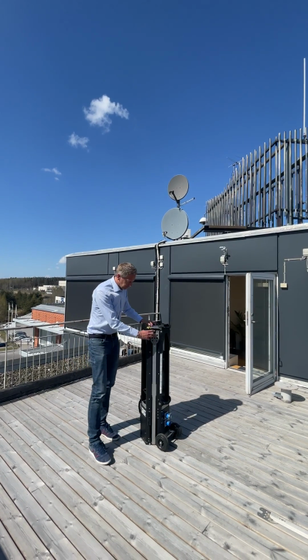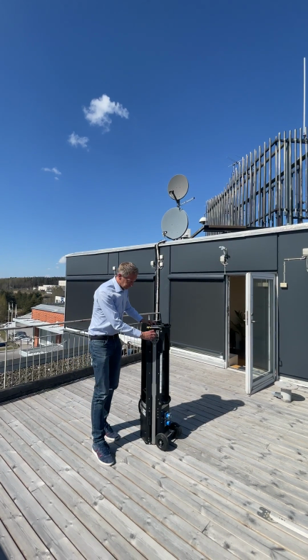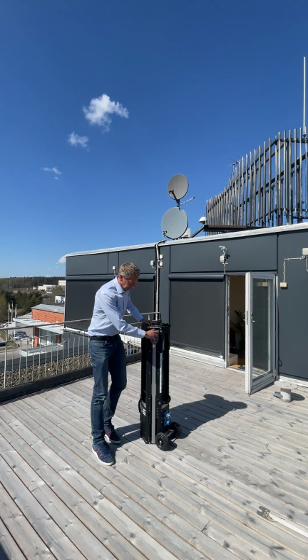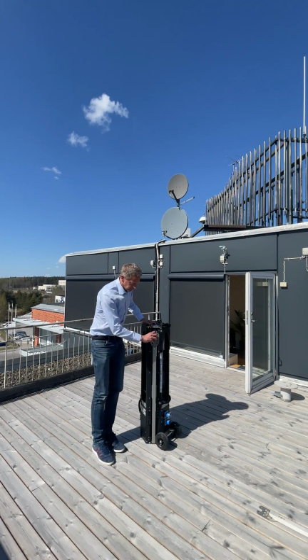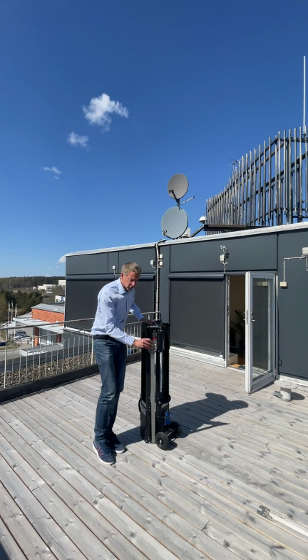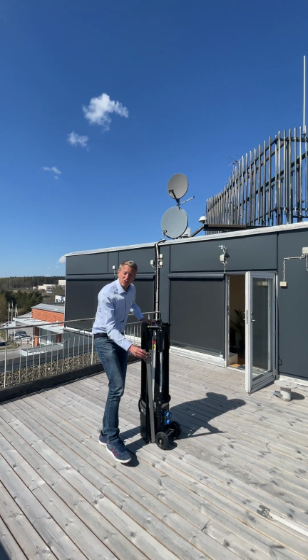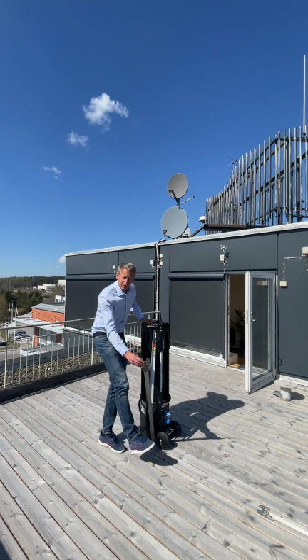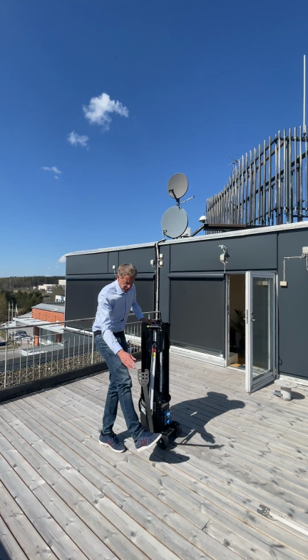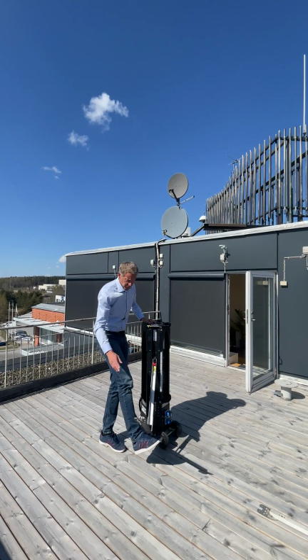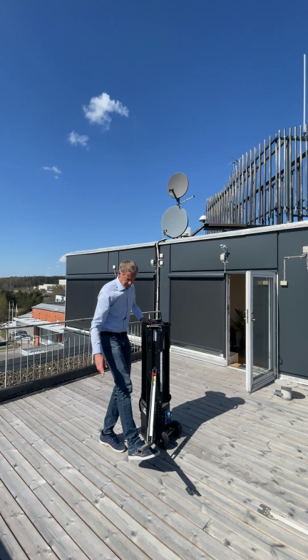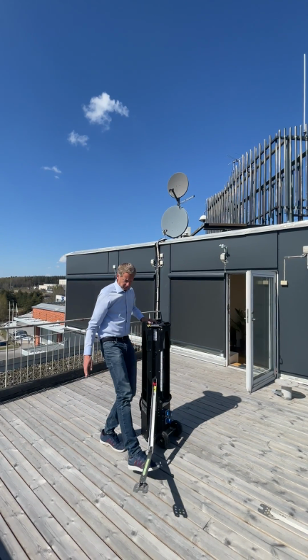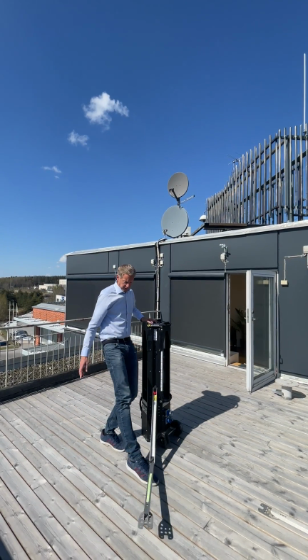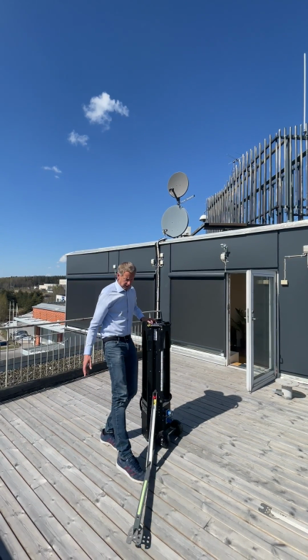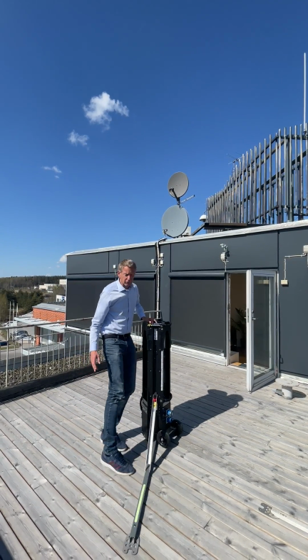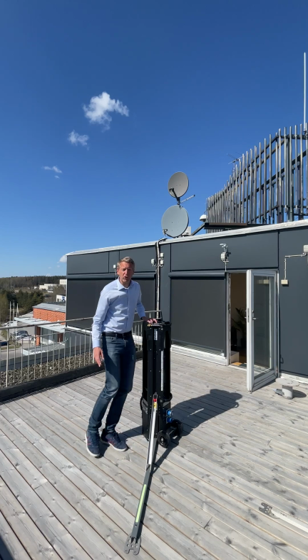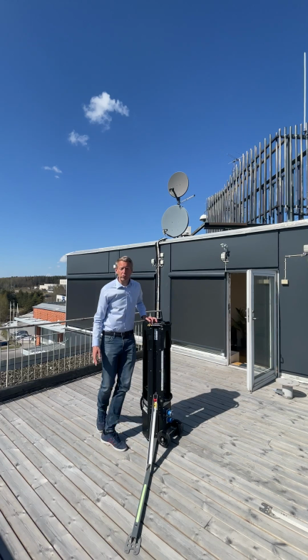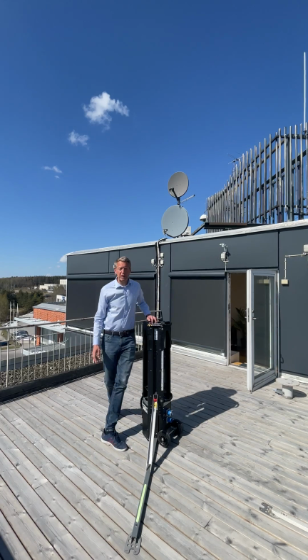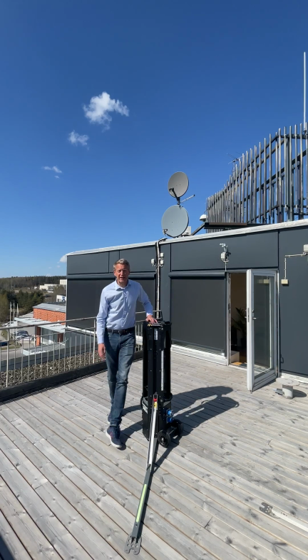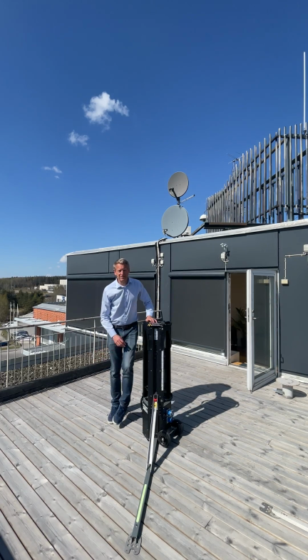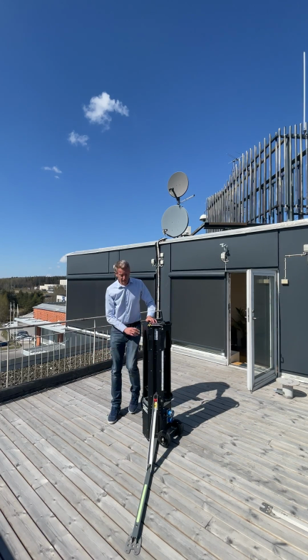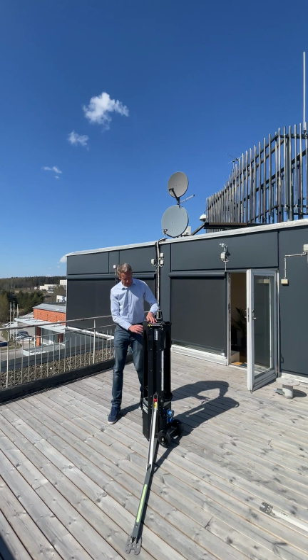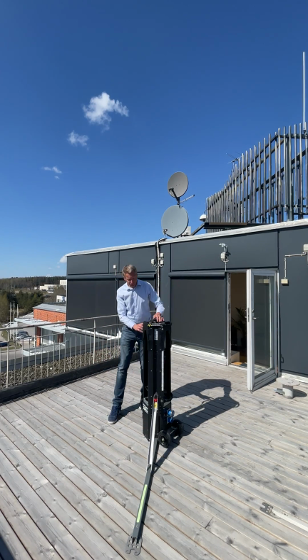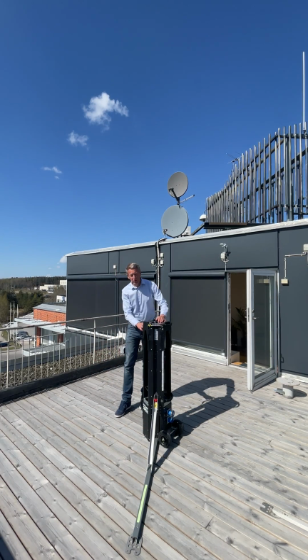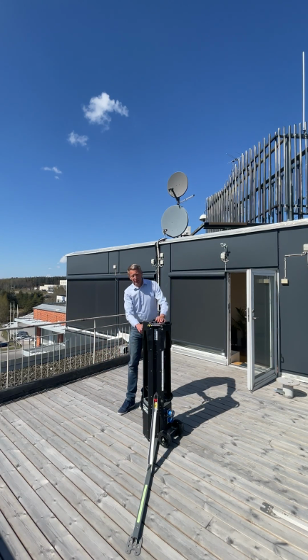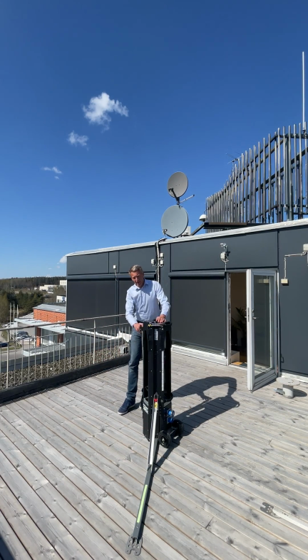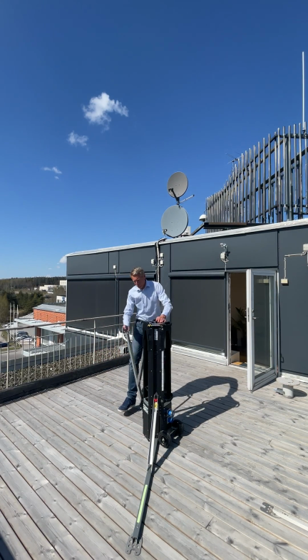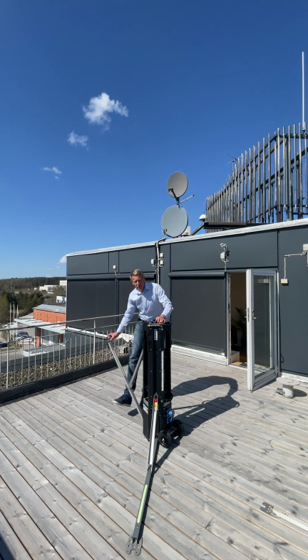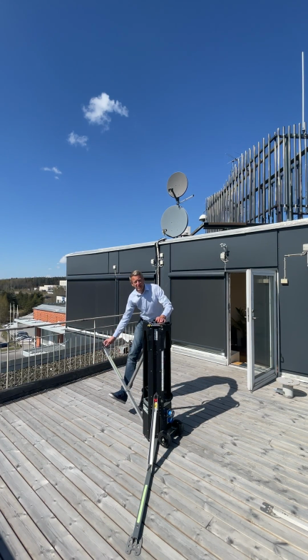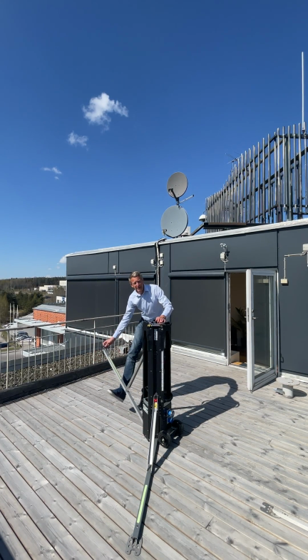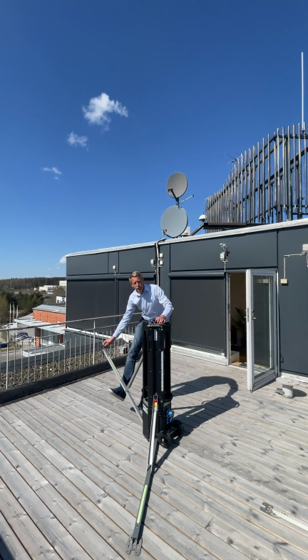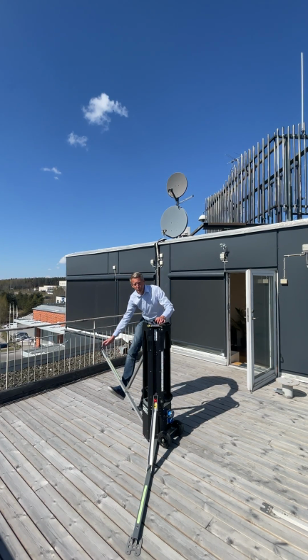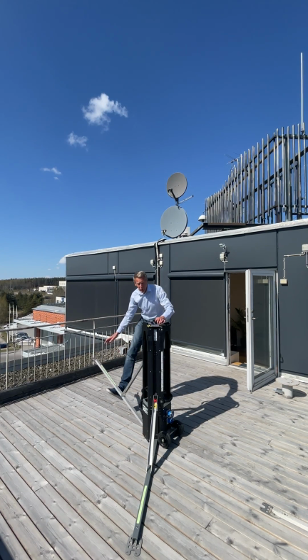First of all, you fold the legs. The legs are like a tripod.